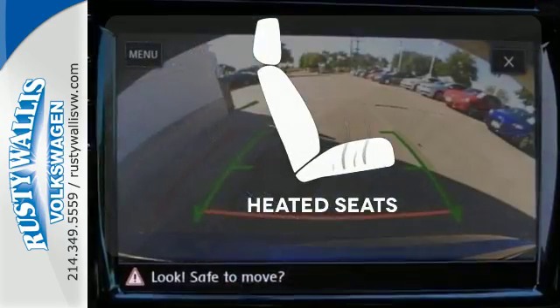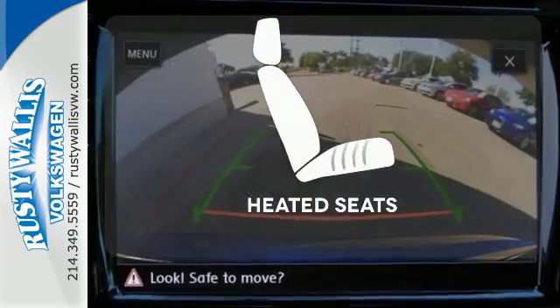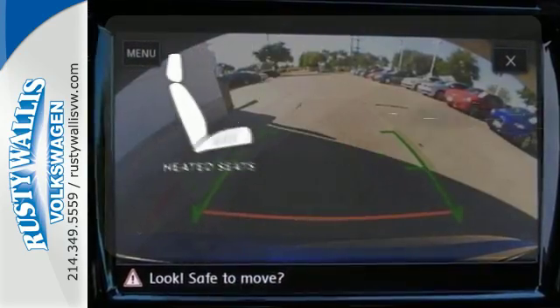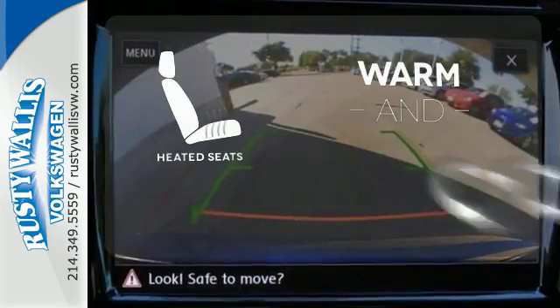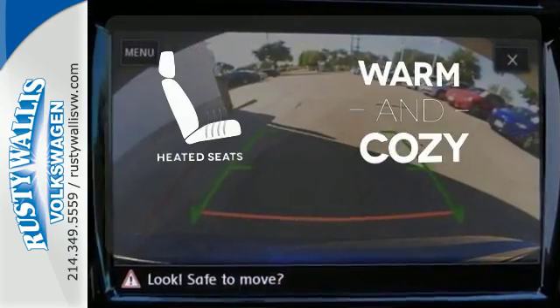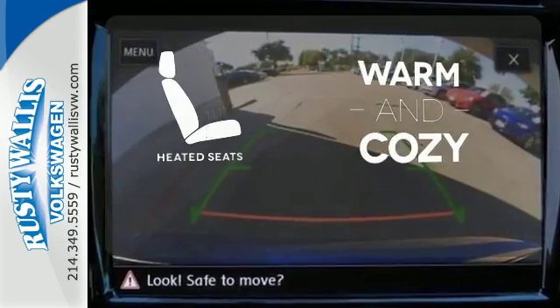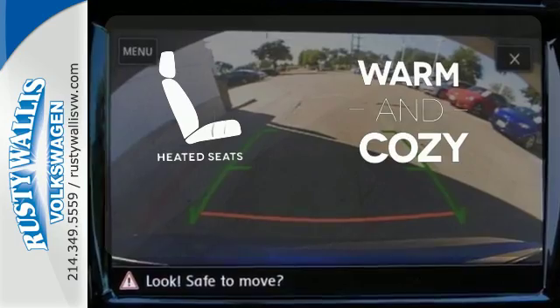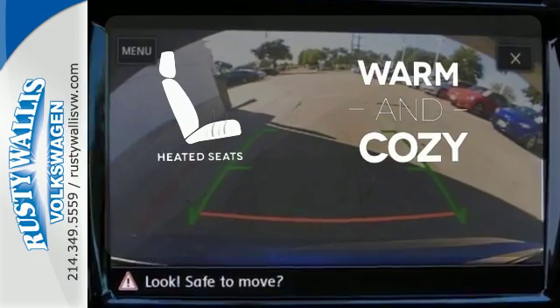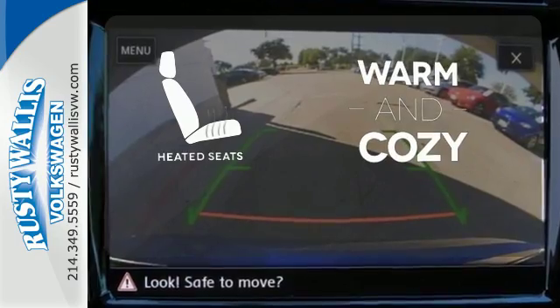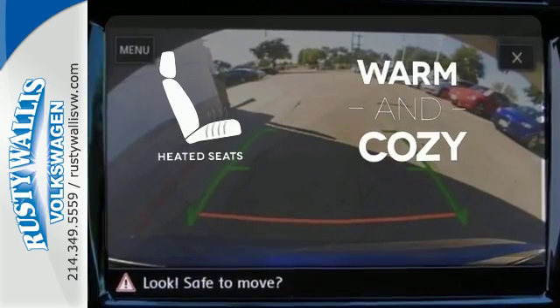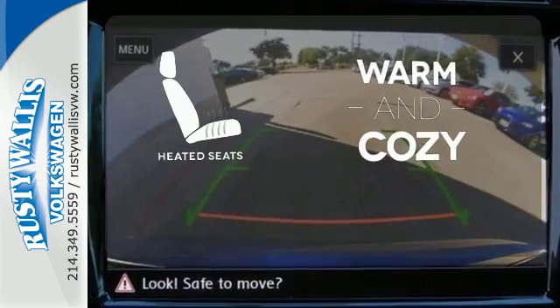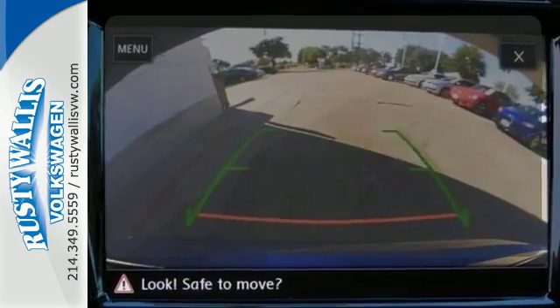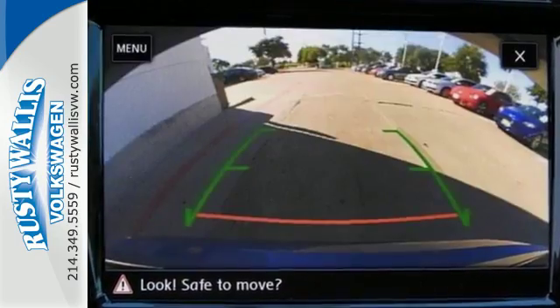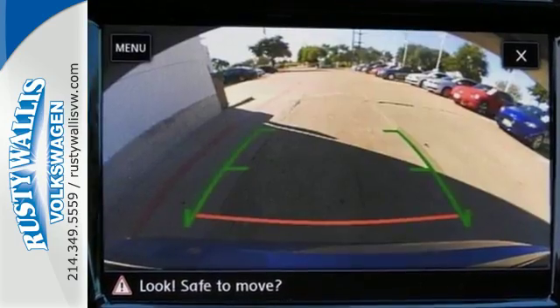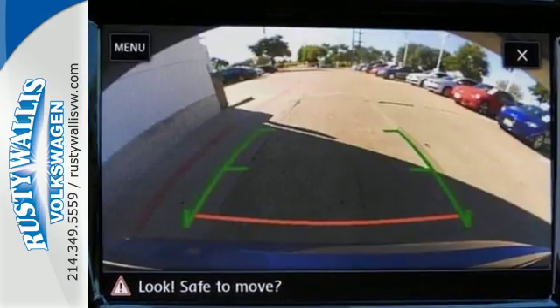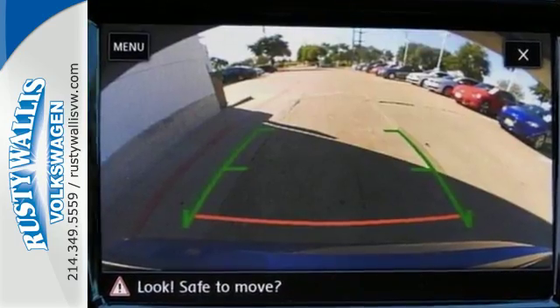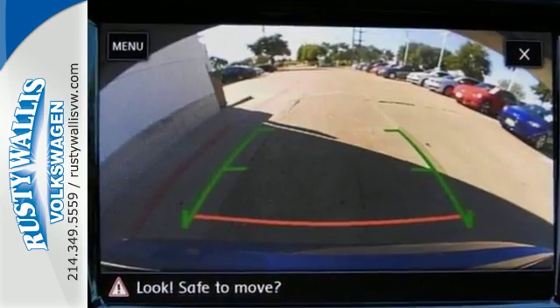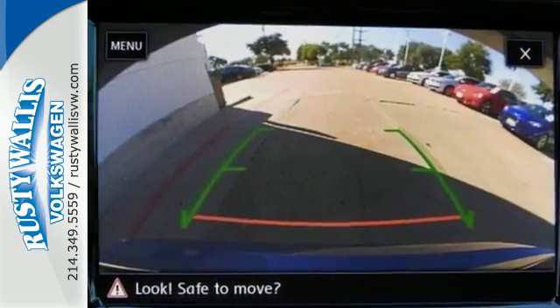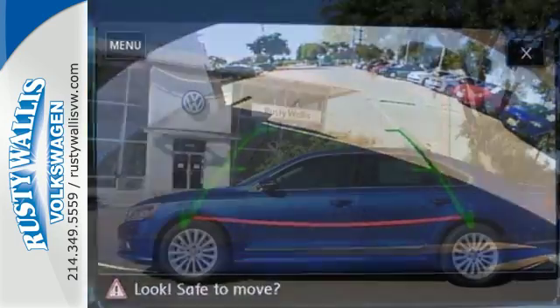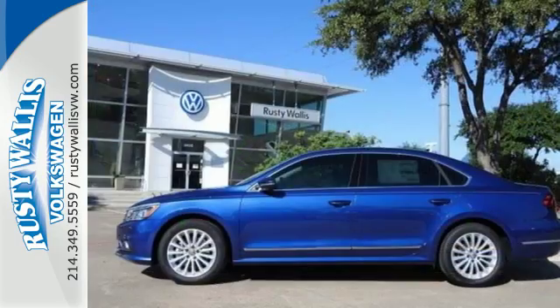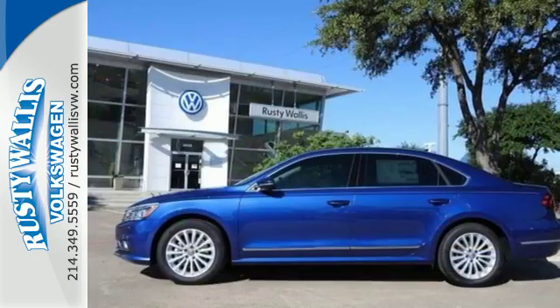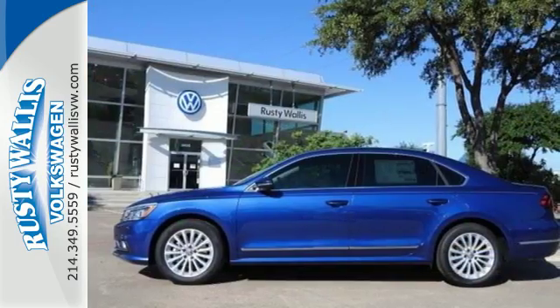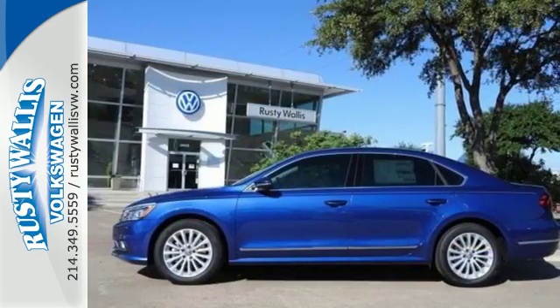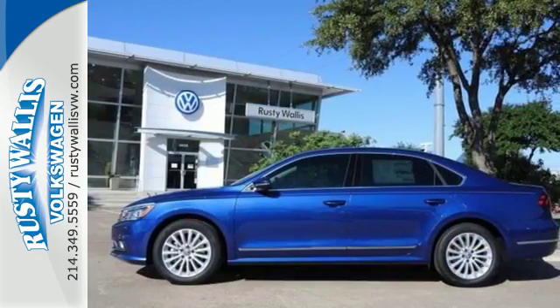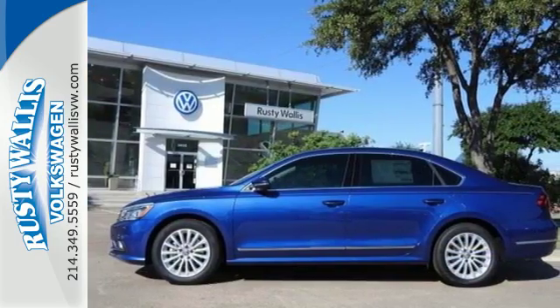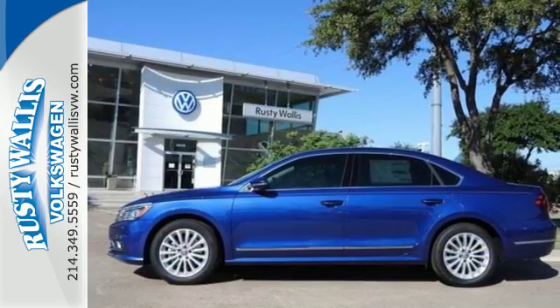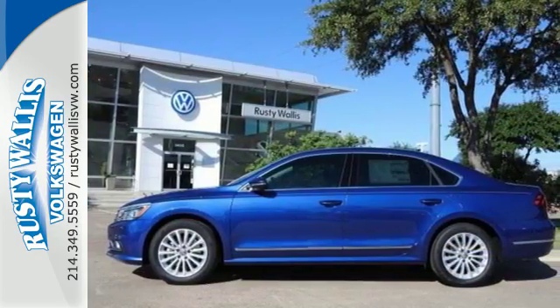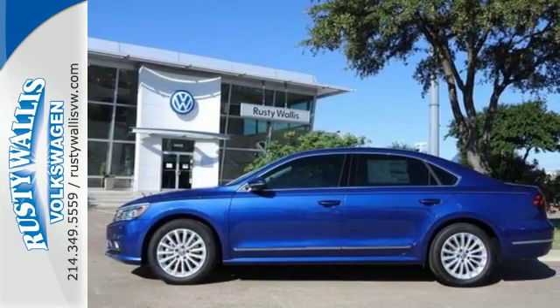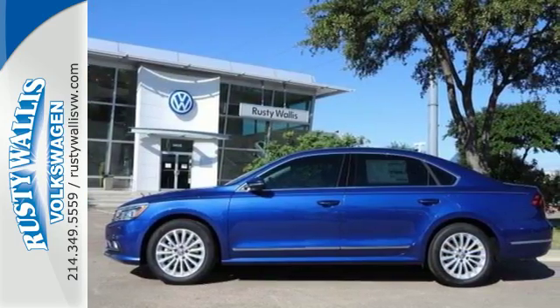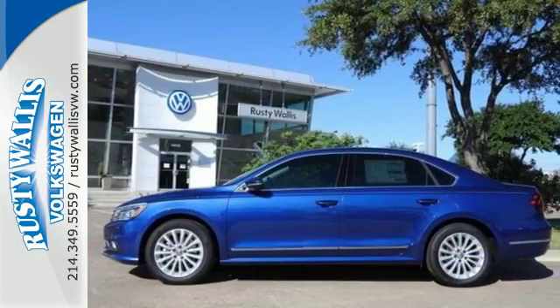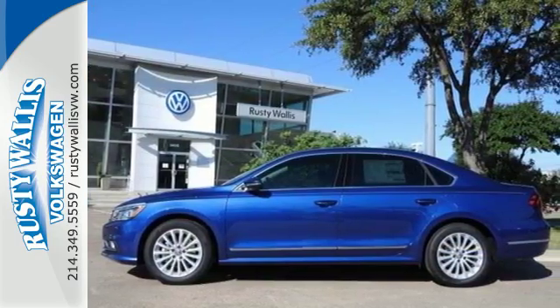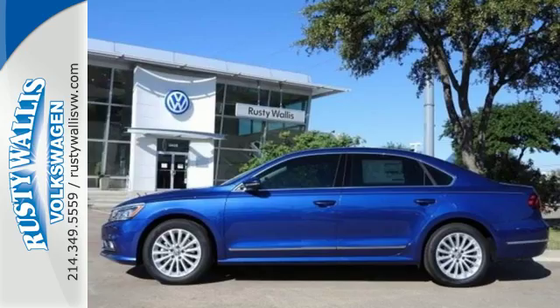Wrap yourself in the comfort of heated seats. This roomy Volkswagen is ready for you. Come check it out today.